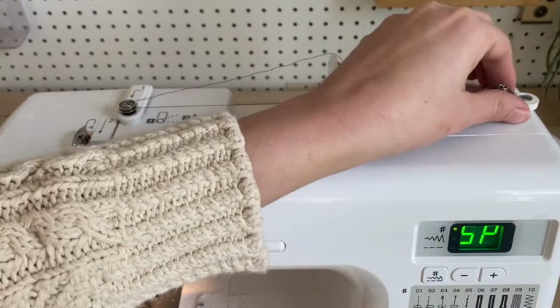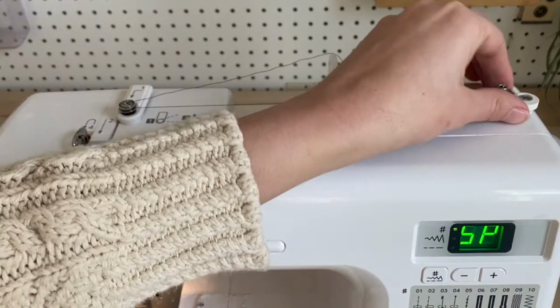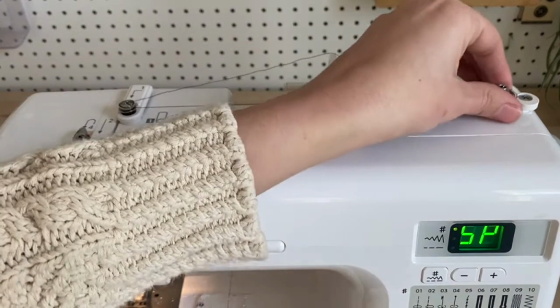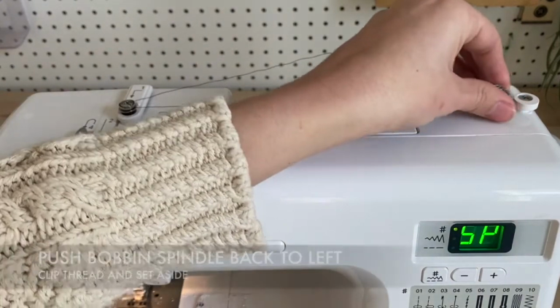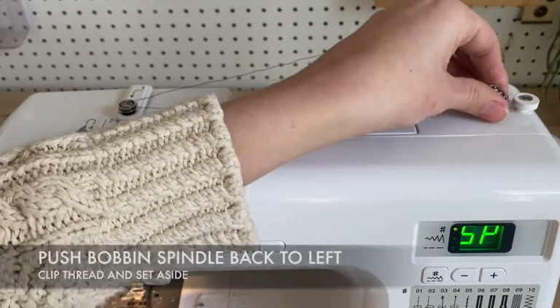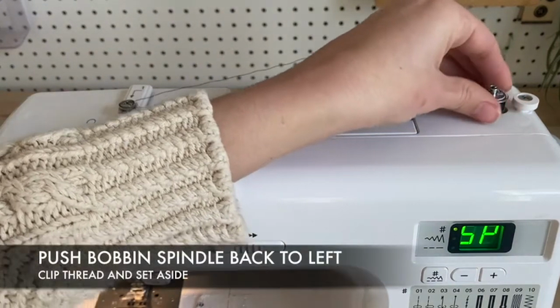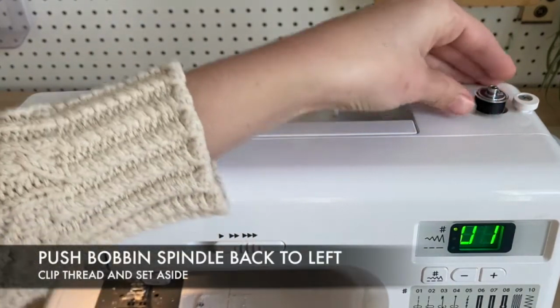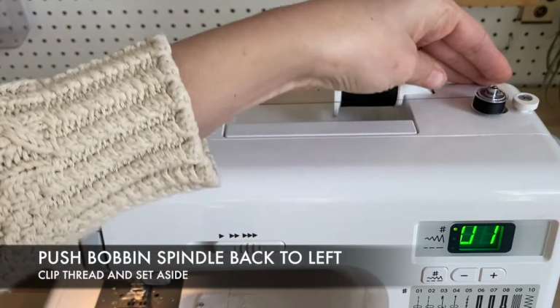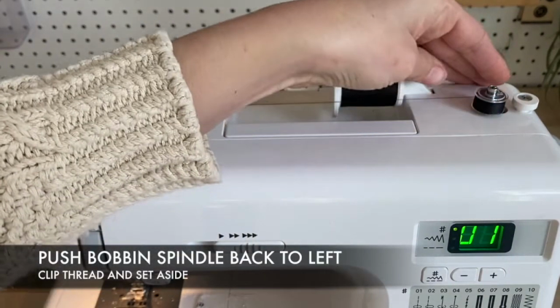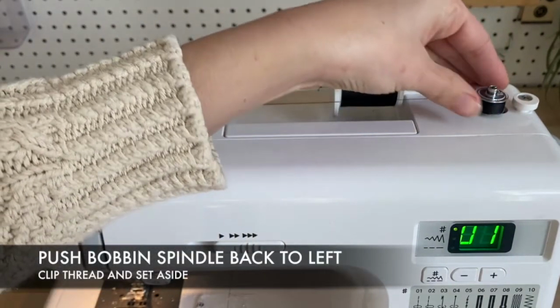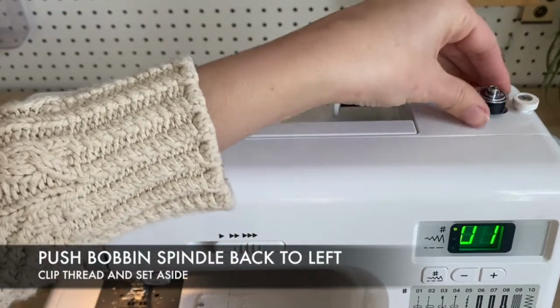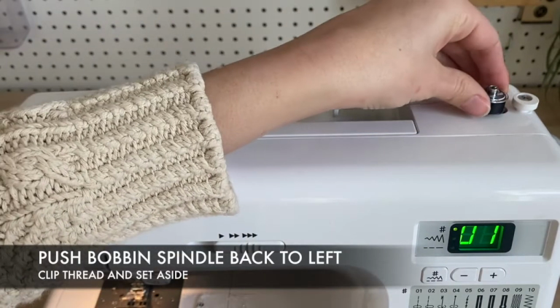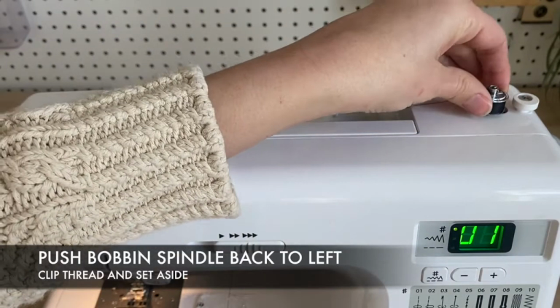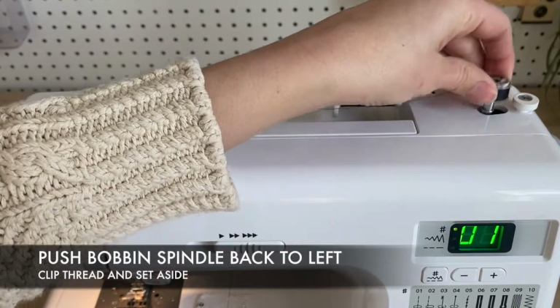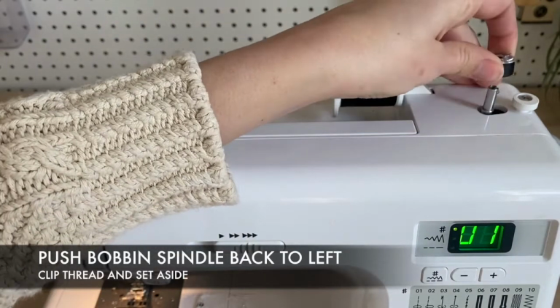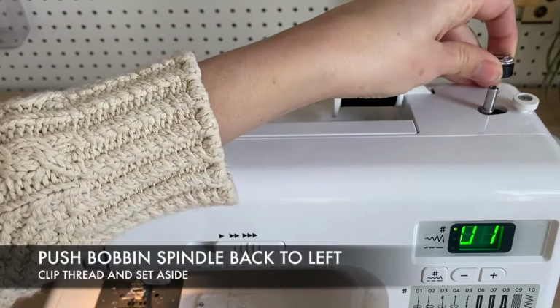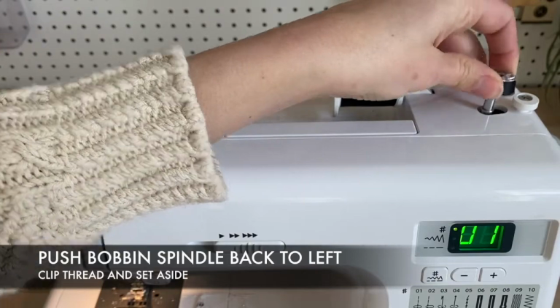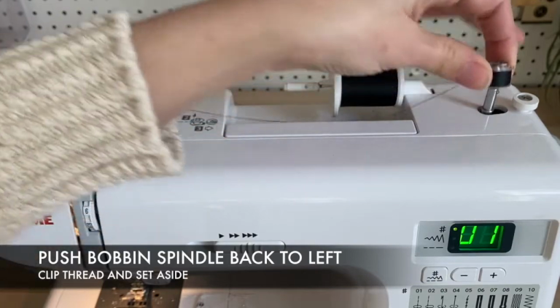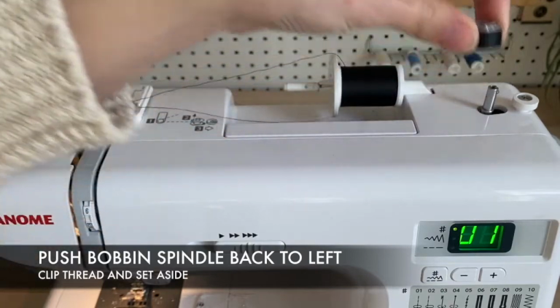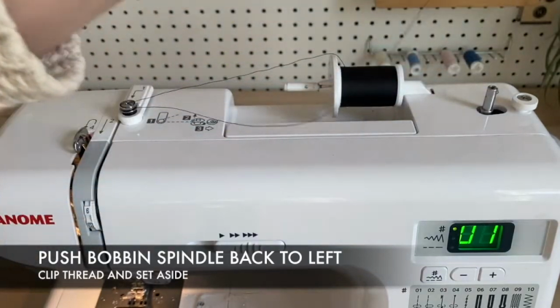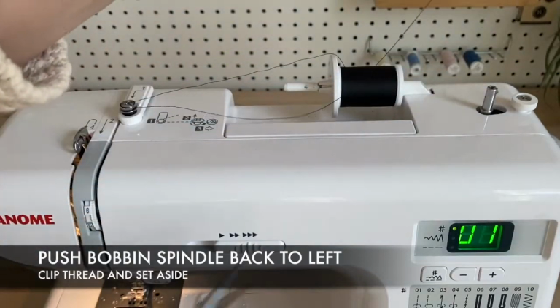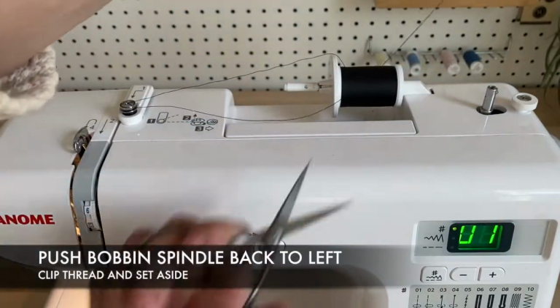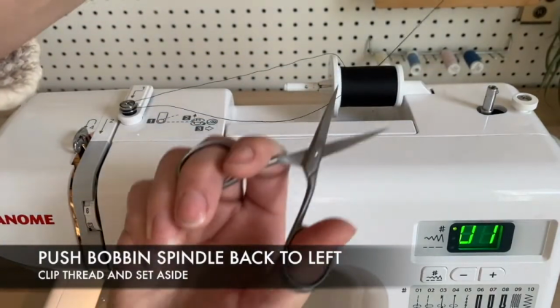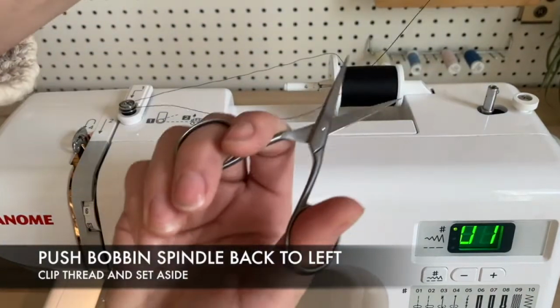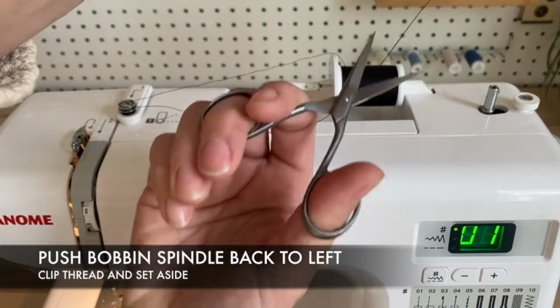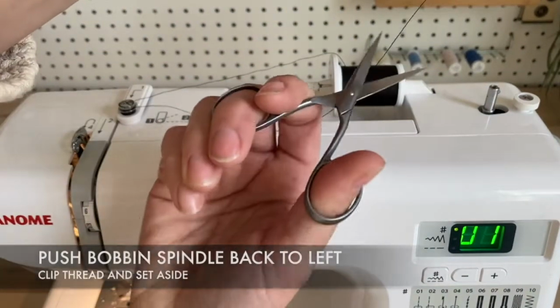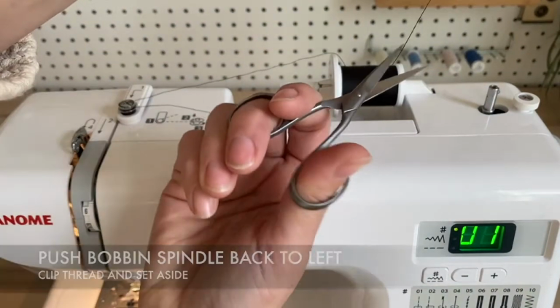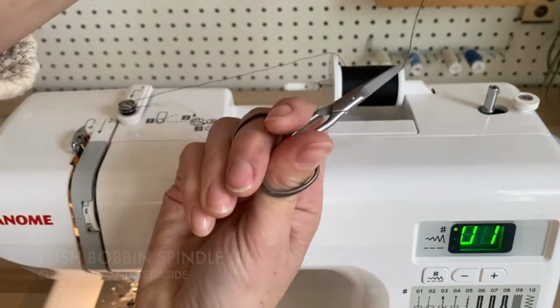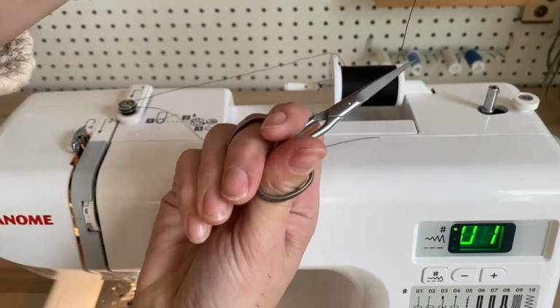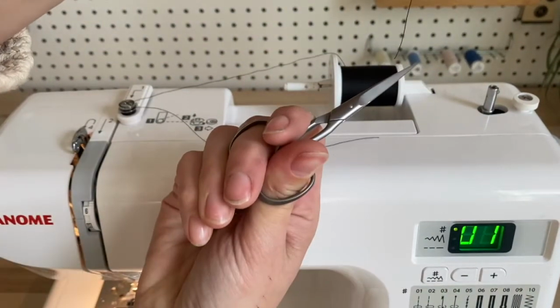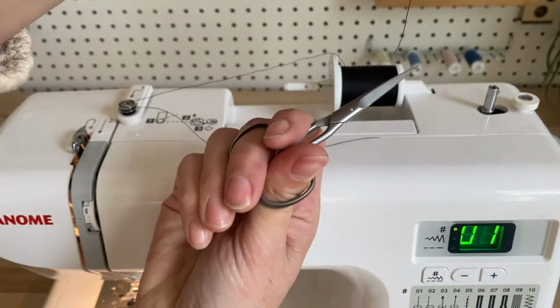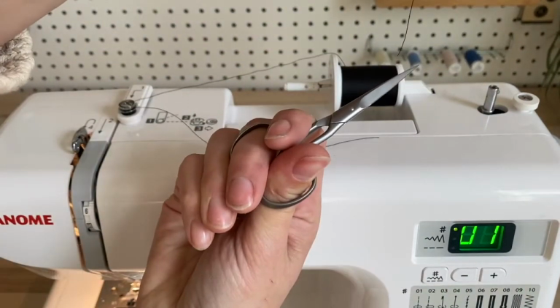Carry on winding until your machine automatically stops. Push the spindle back to the left and cut your thread. Set your bobbin aside.